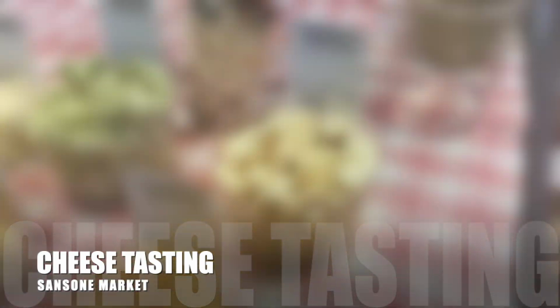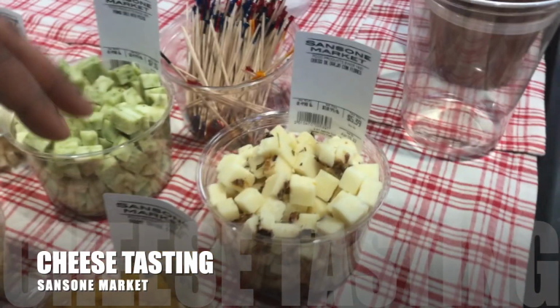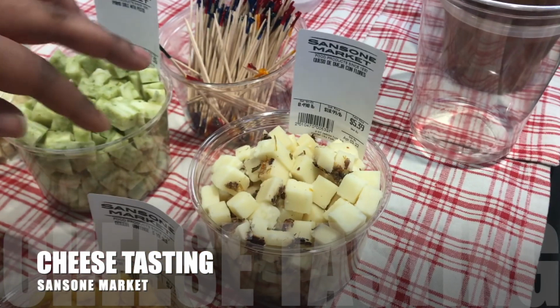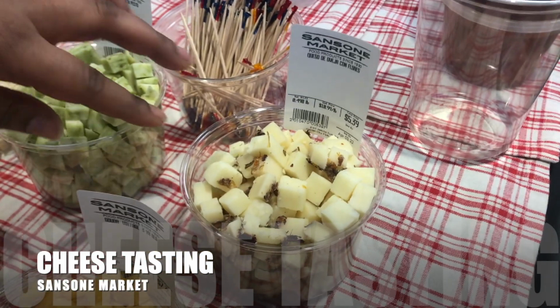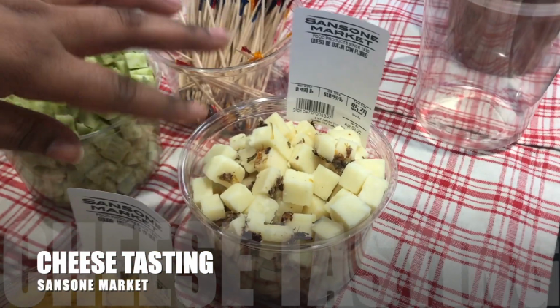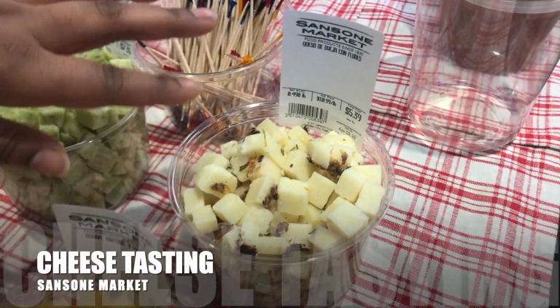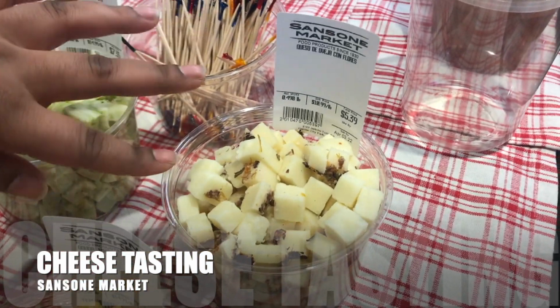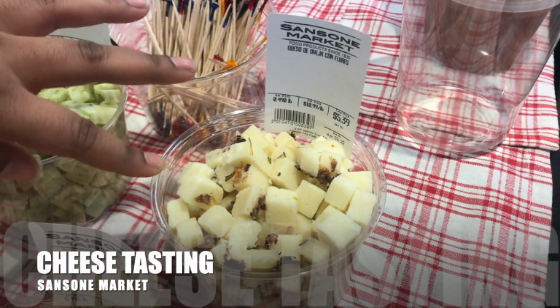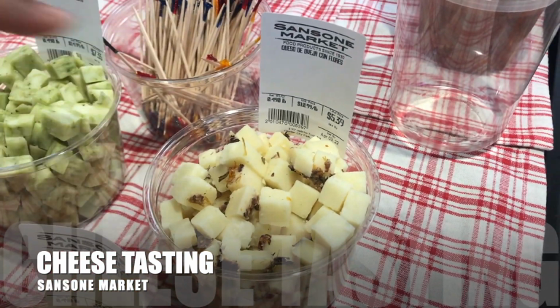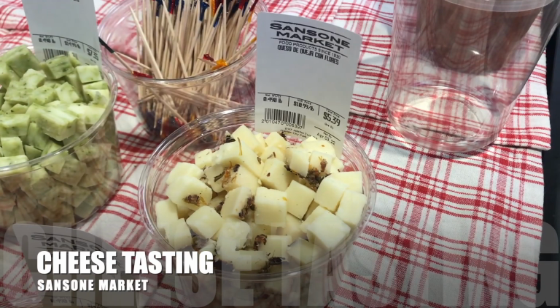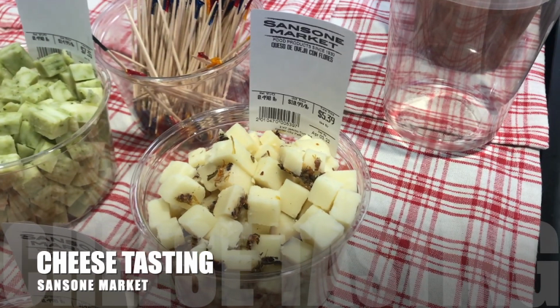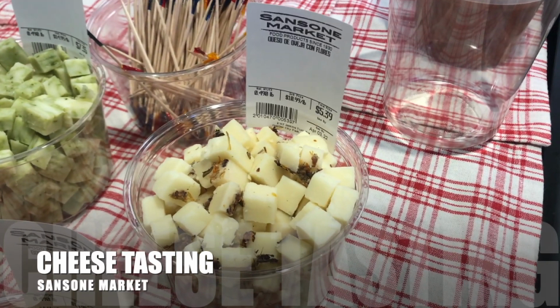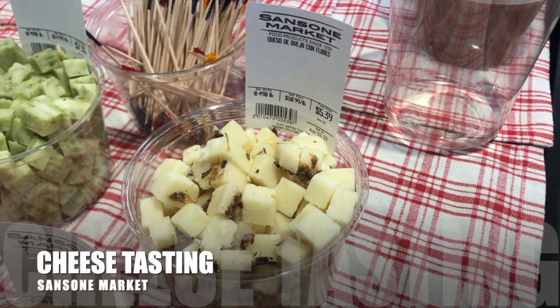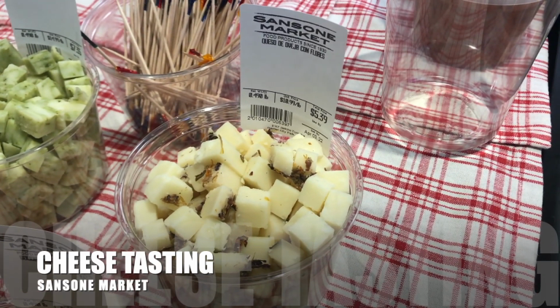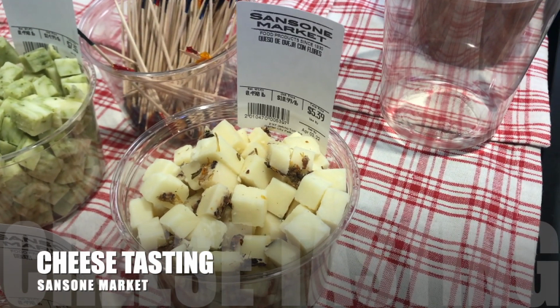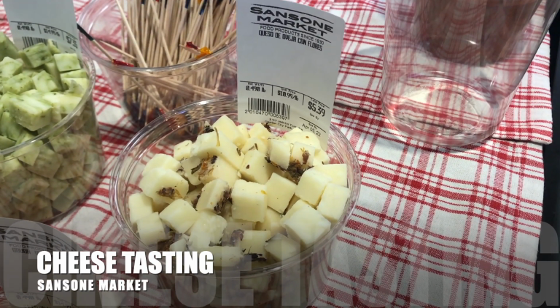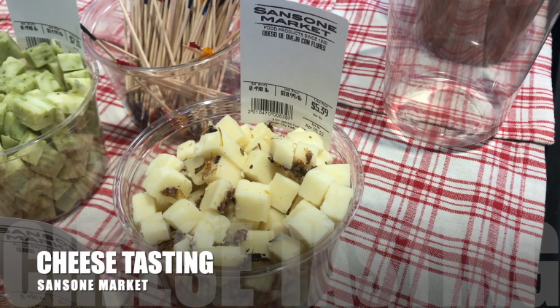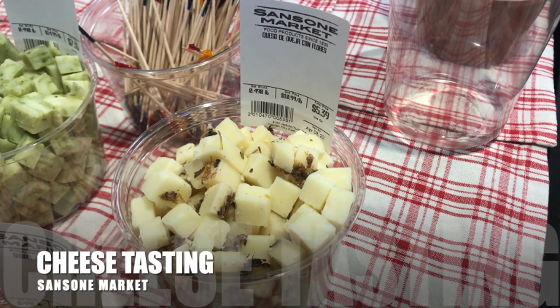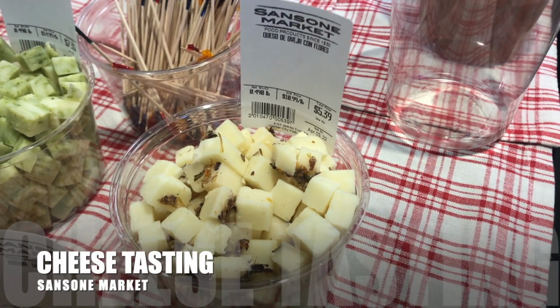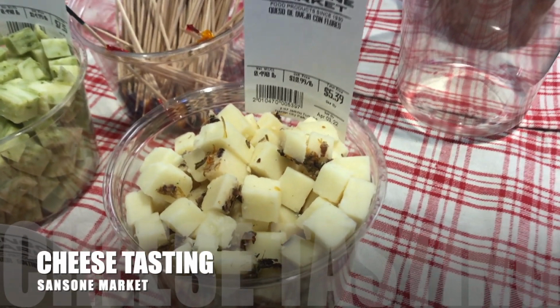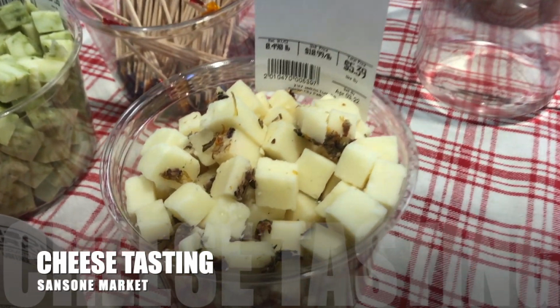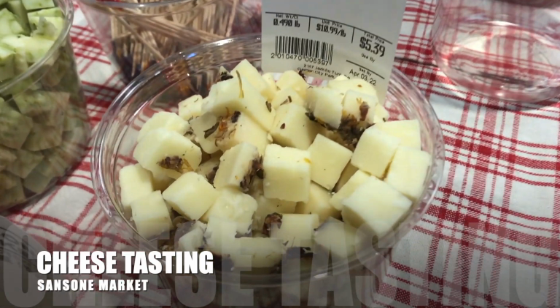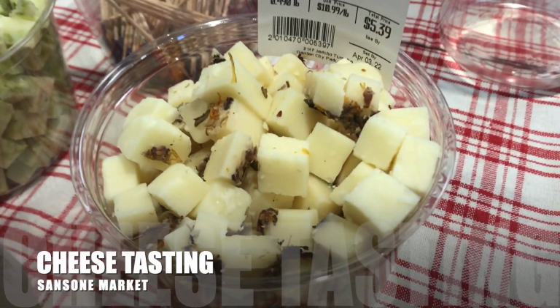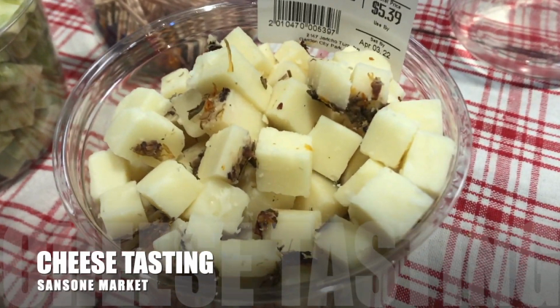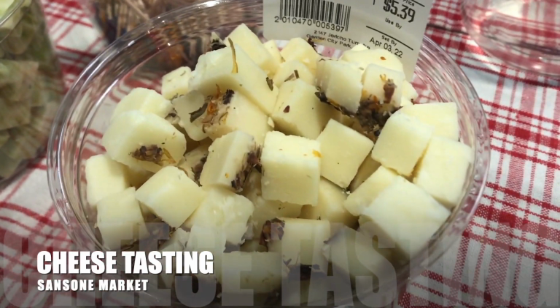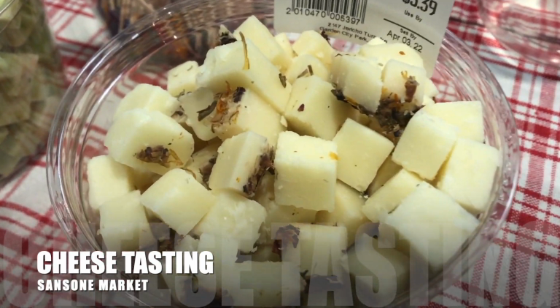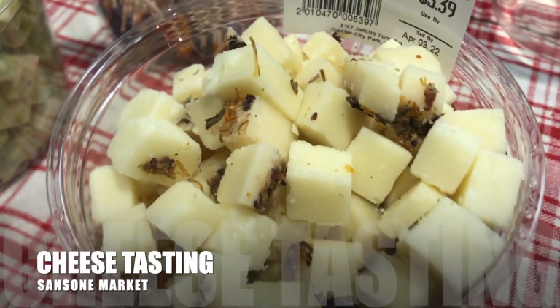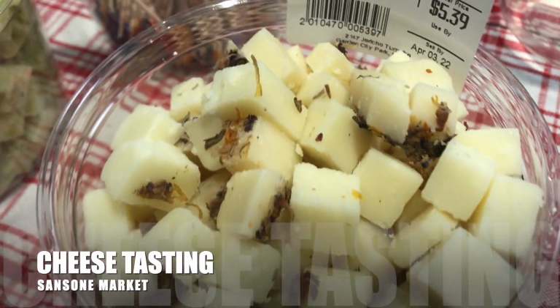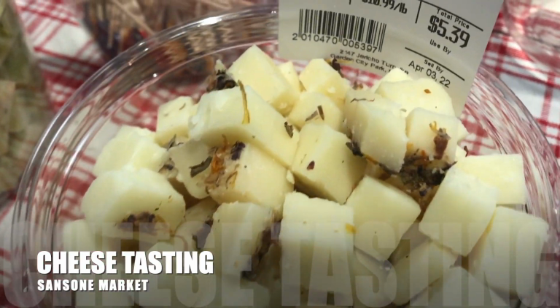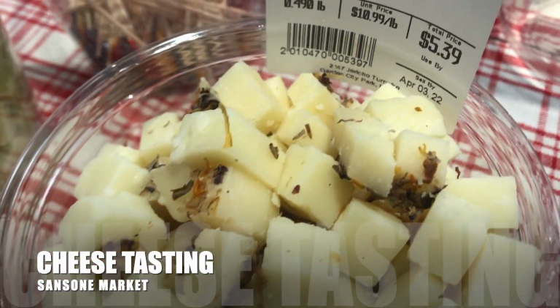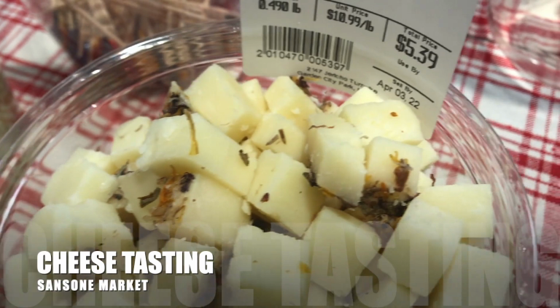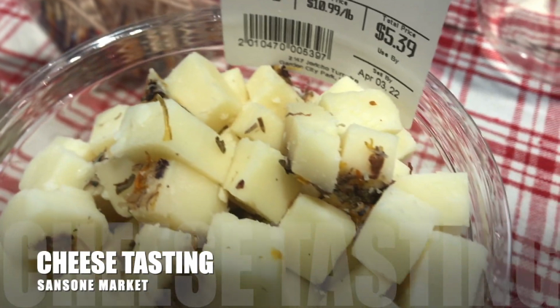This one's a sheep's milk cheese from Spain. It has edible flowers on the outside. It's really, really yummy.